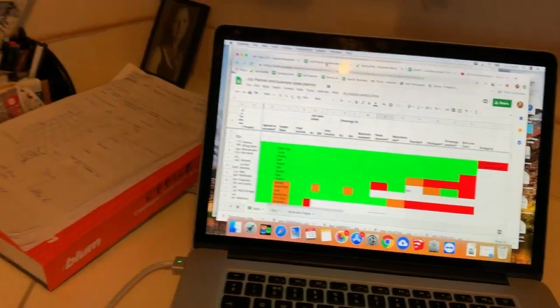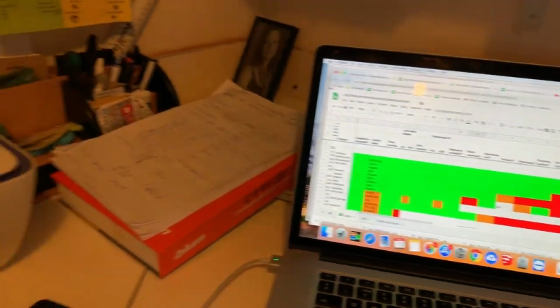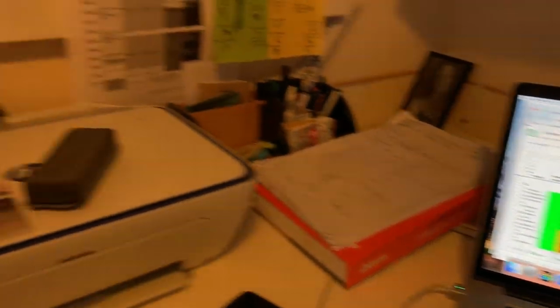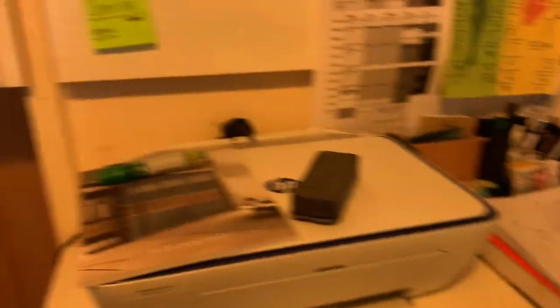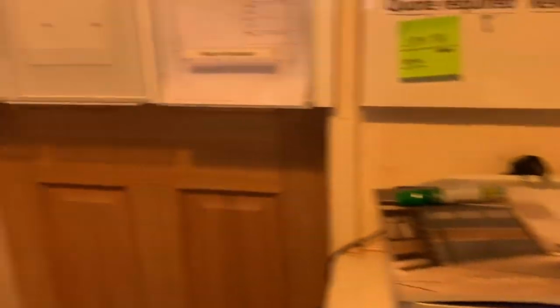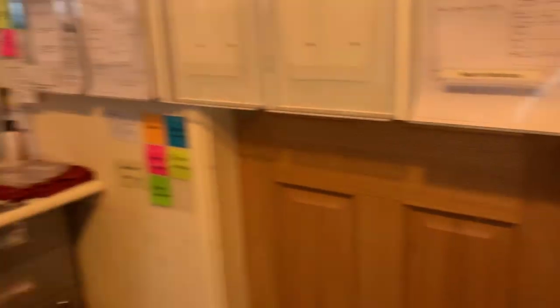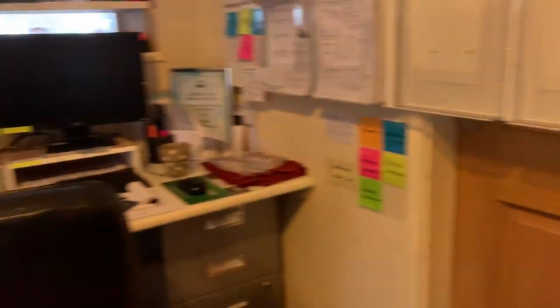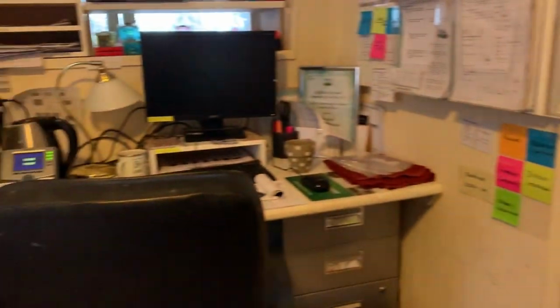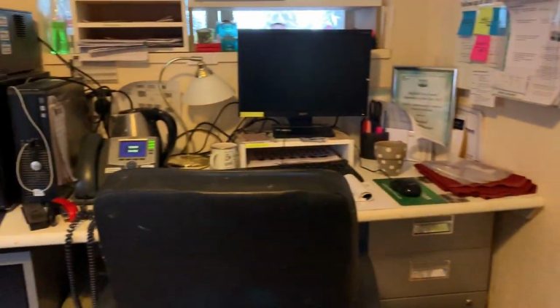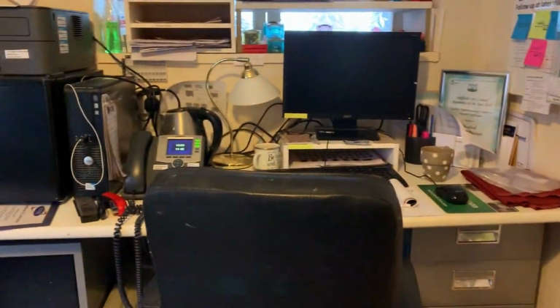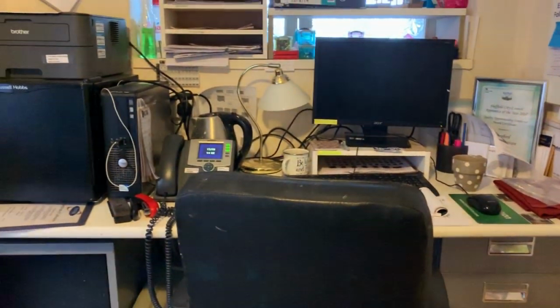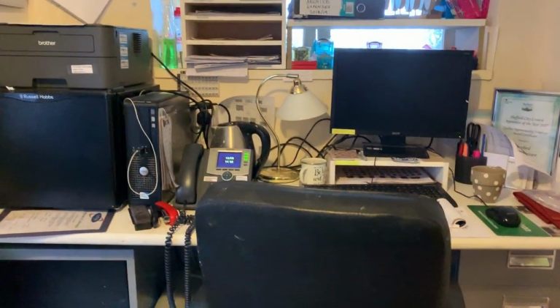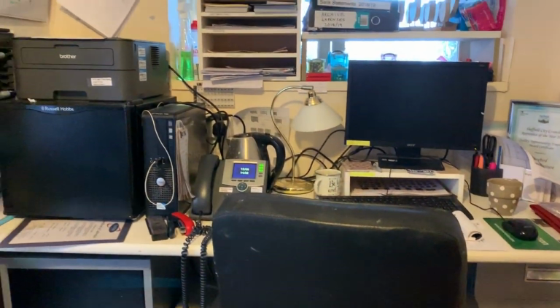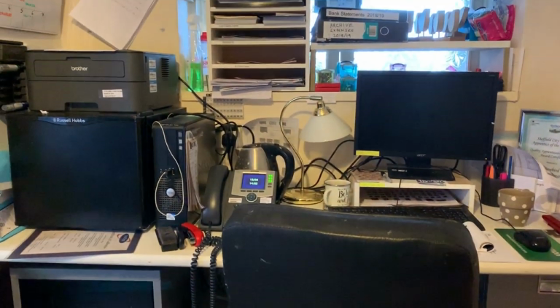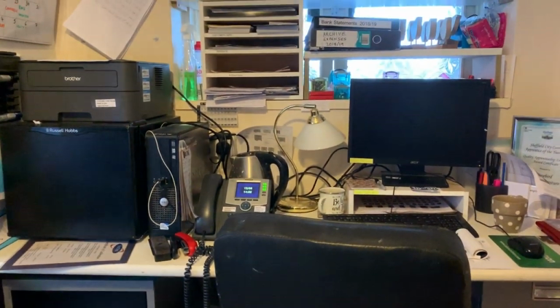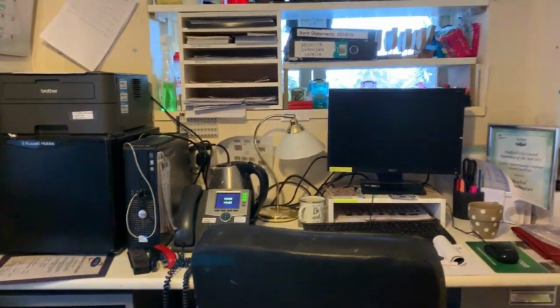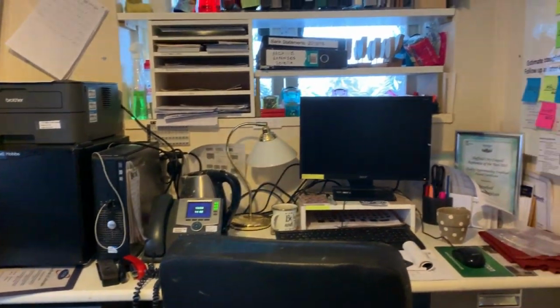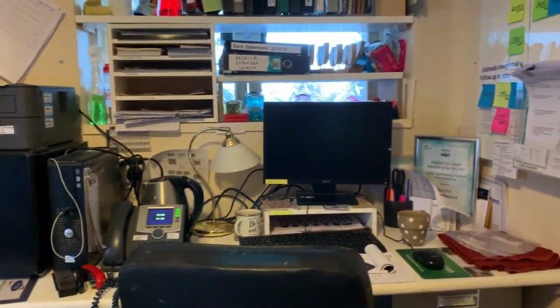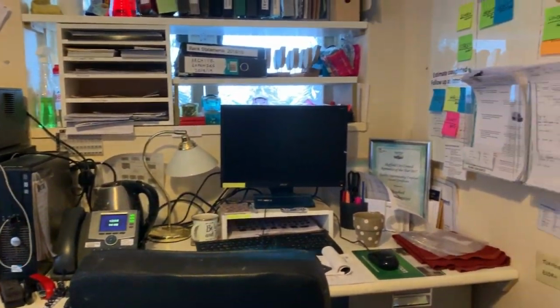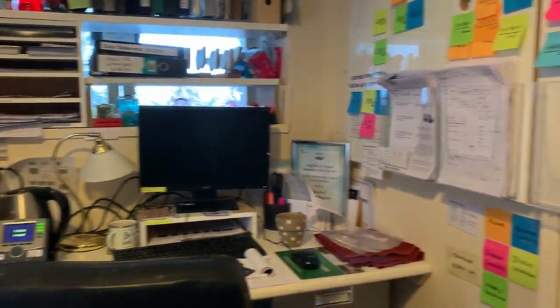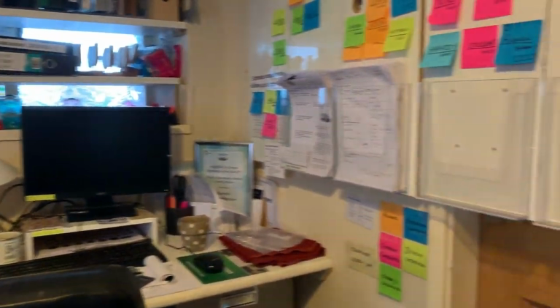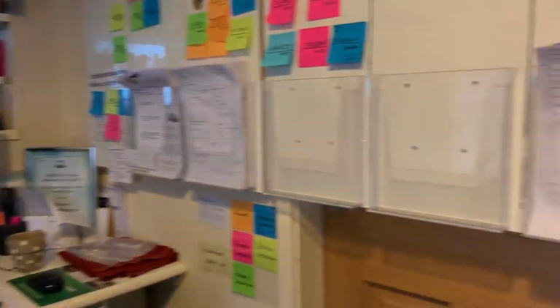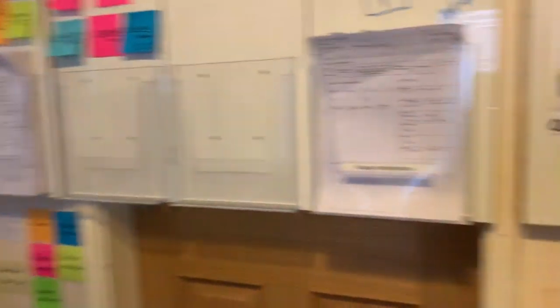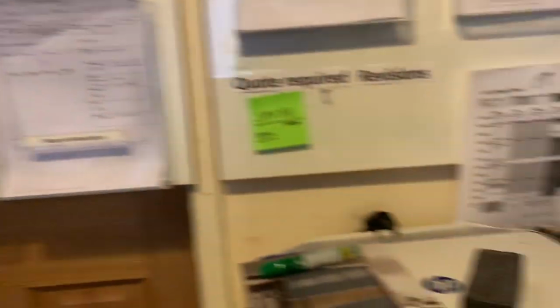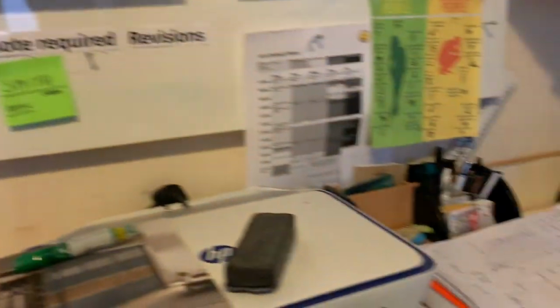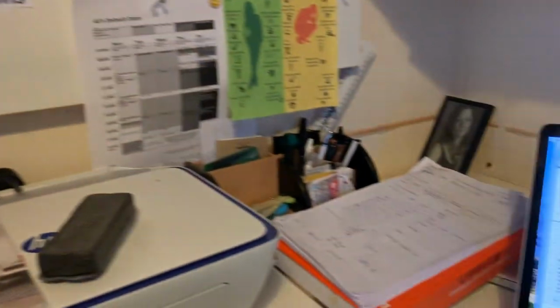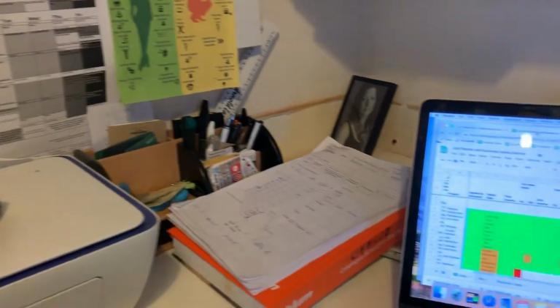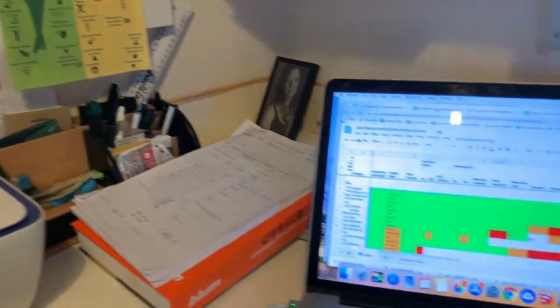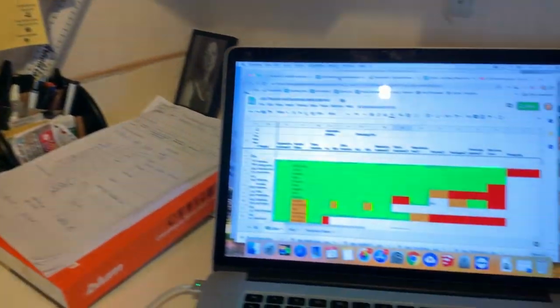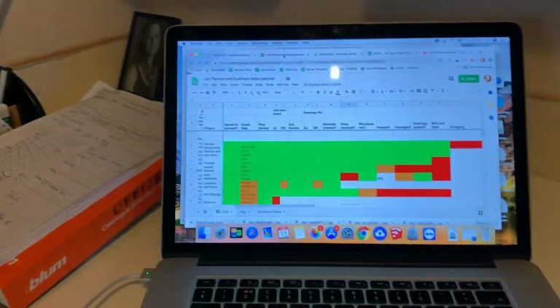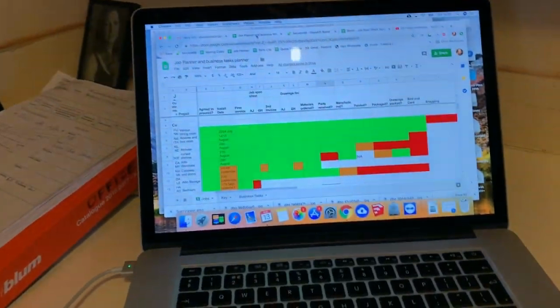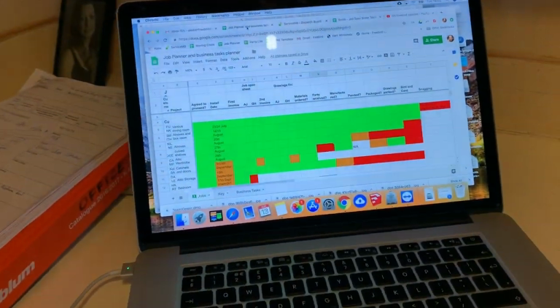This is our little office. Here's my place. That was Graham's place. This is Camilla's slash Alison's. Alison's my wife. Camilla does two days a week admin.